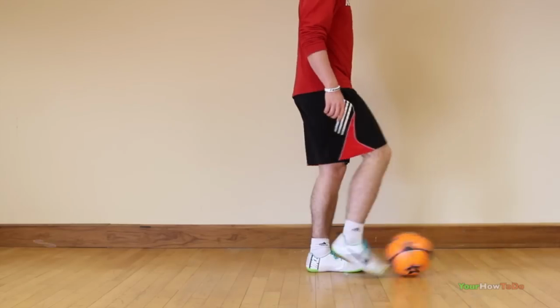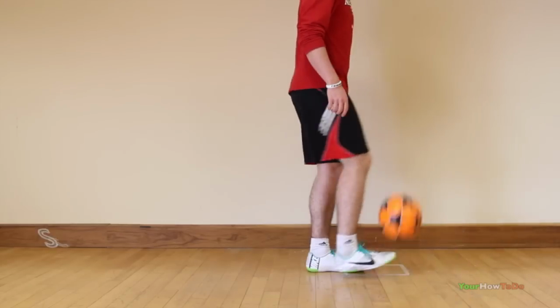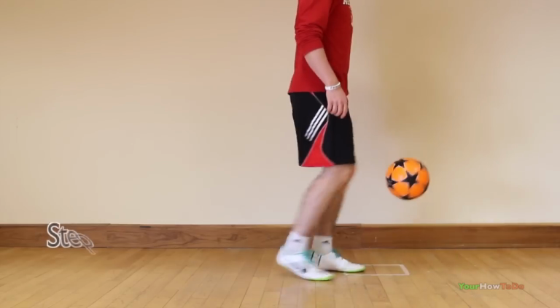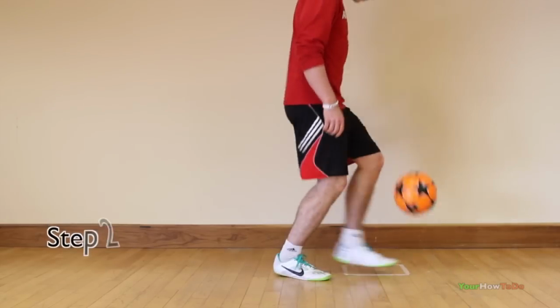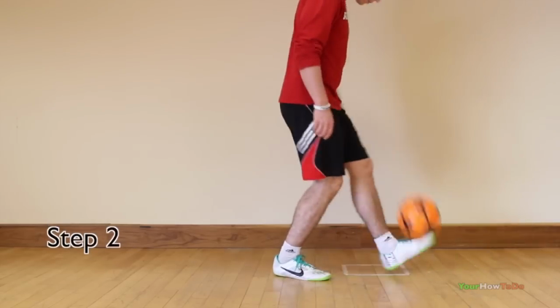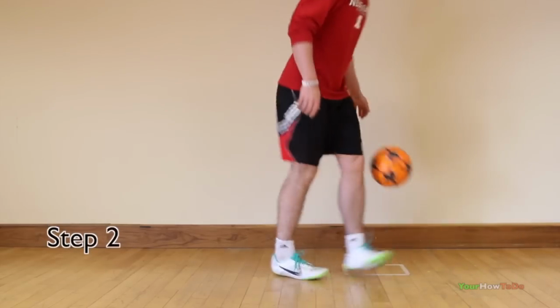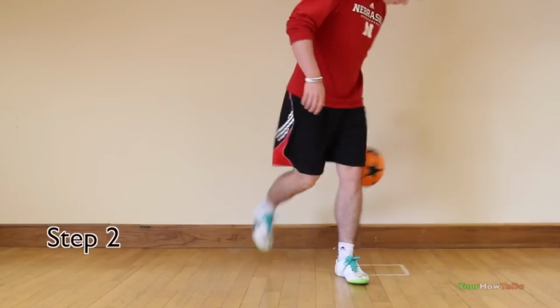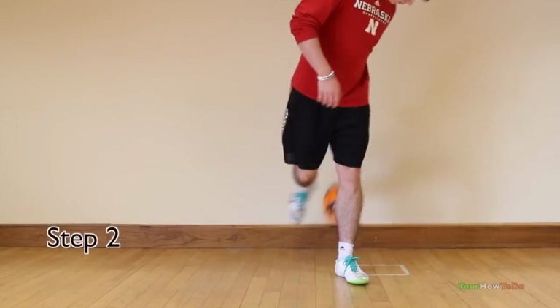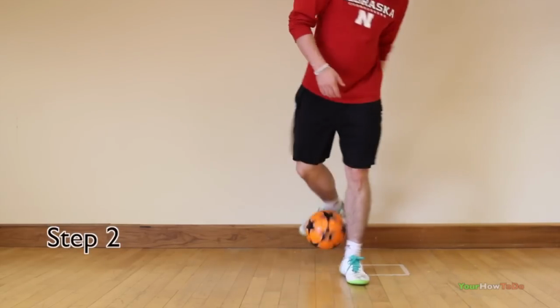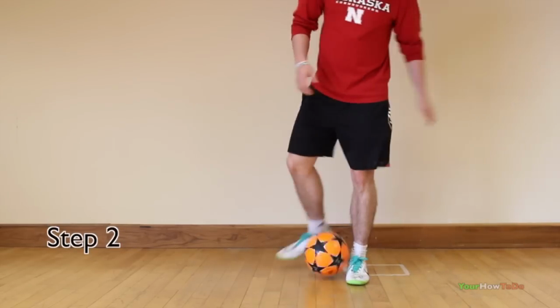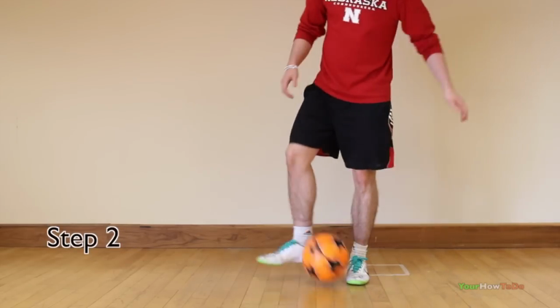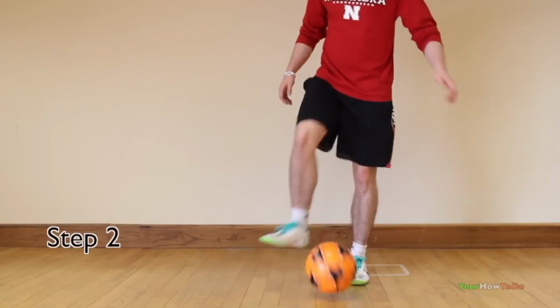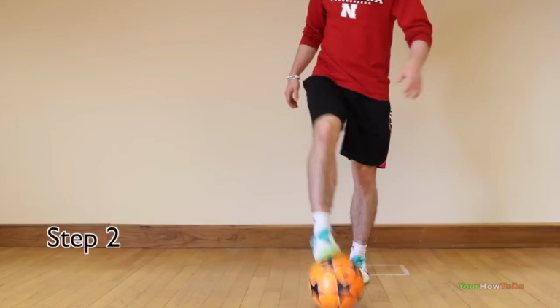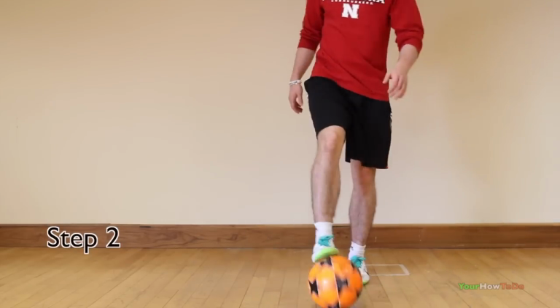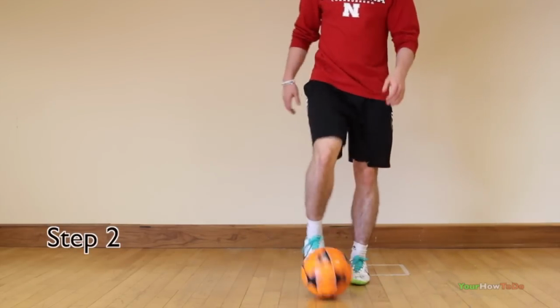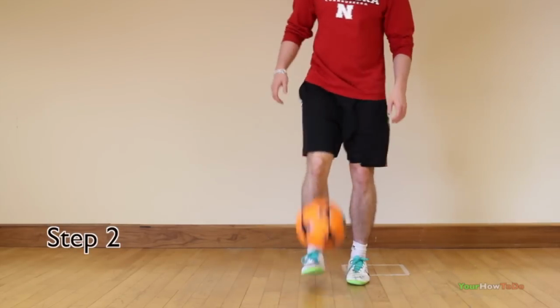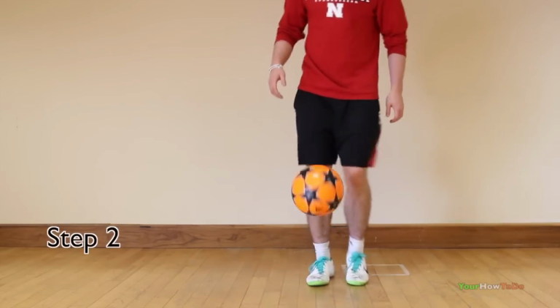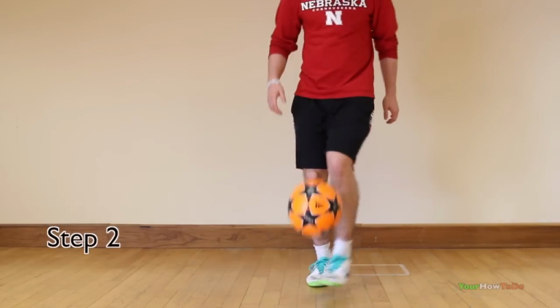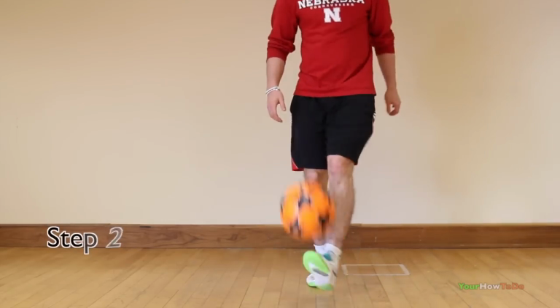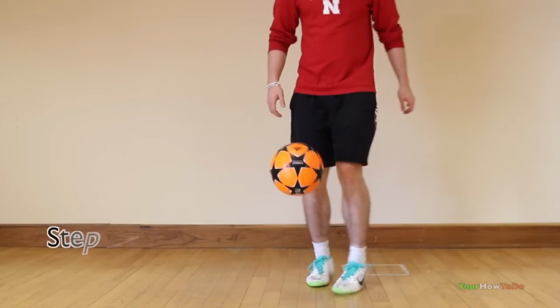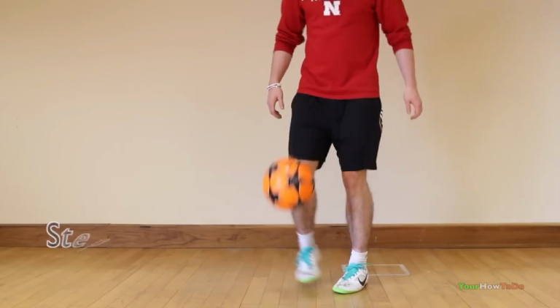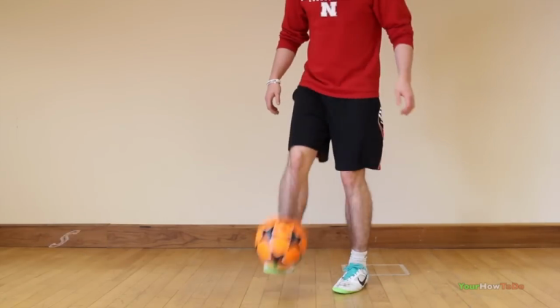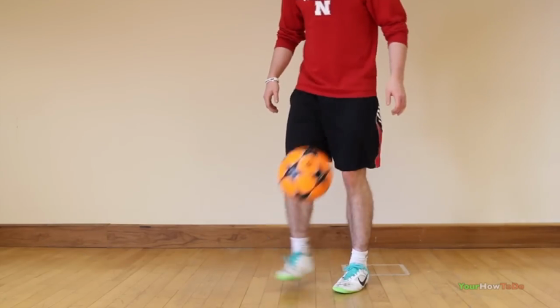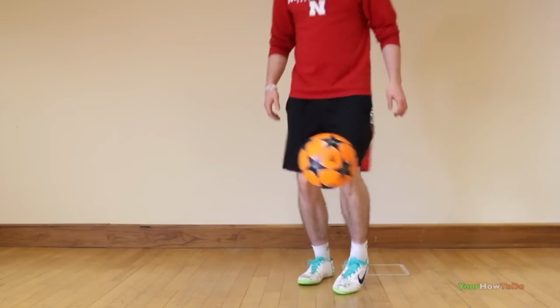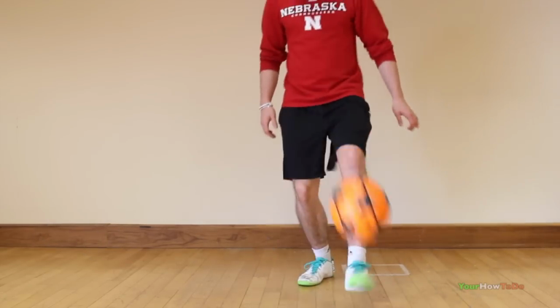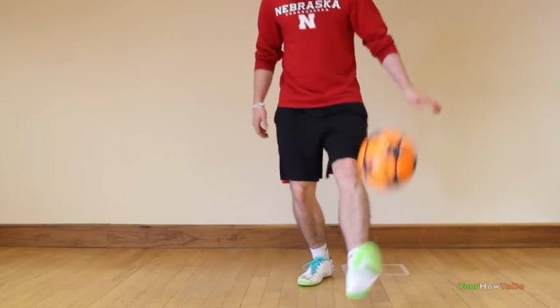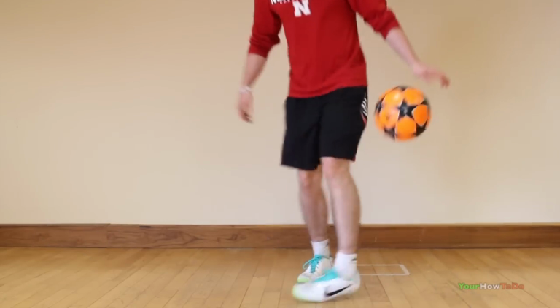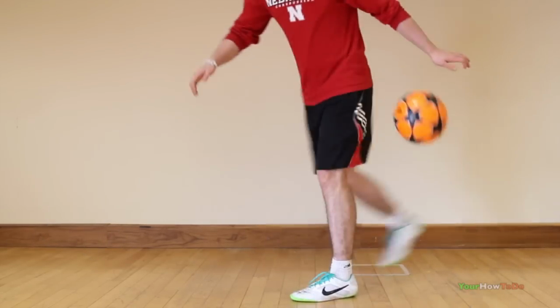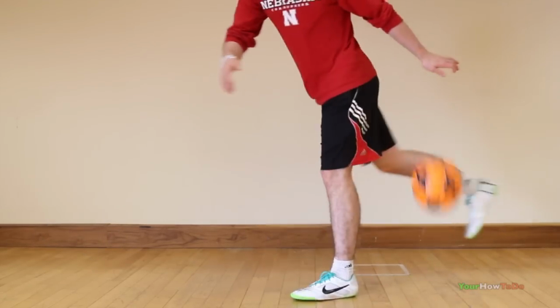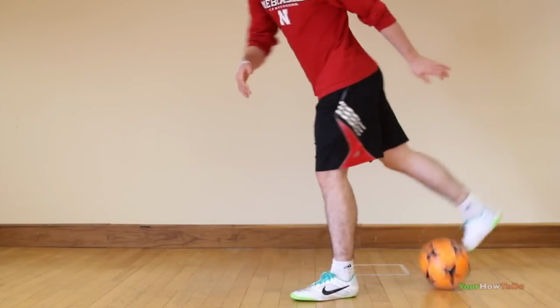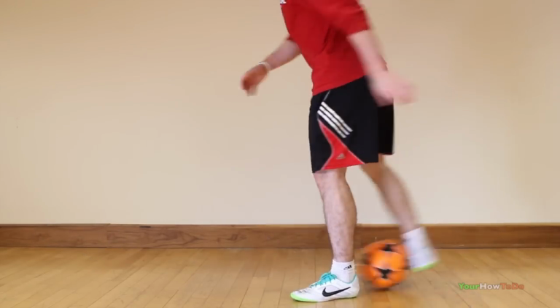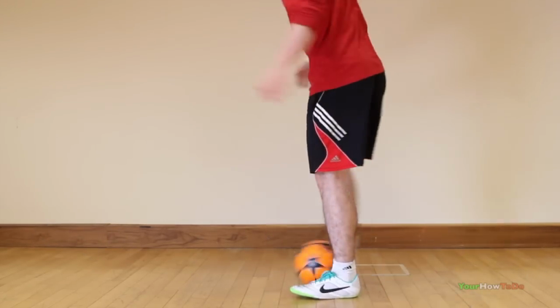Next, kick the ball to the side of your leg using your weak foot, similar to how you would do if you were doing a clipper.